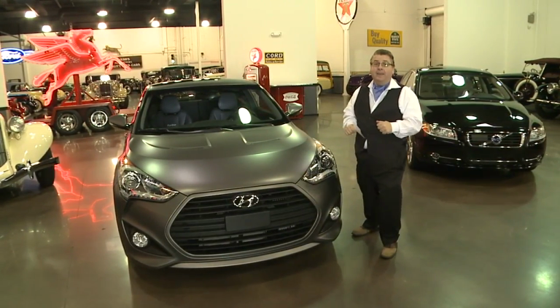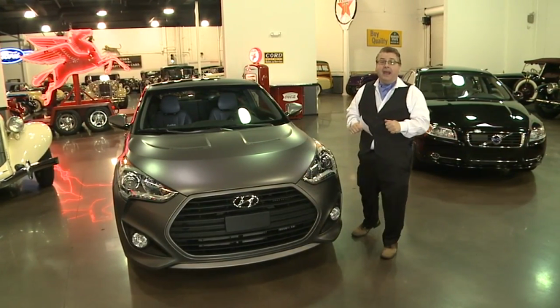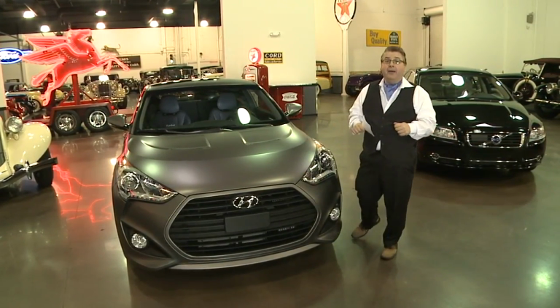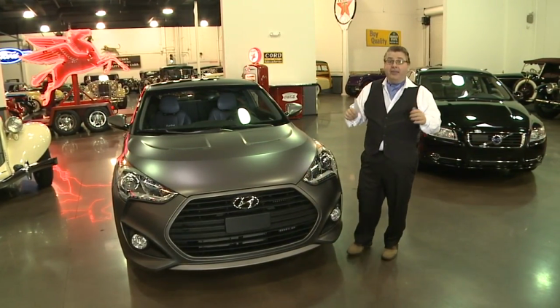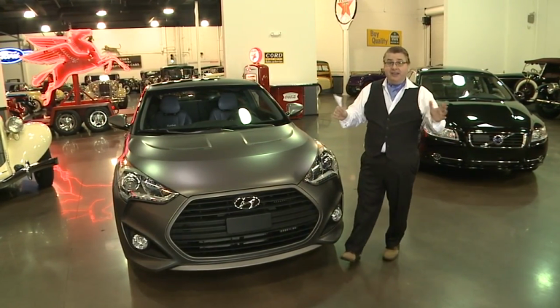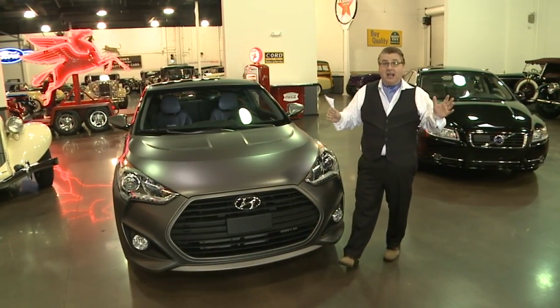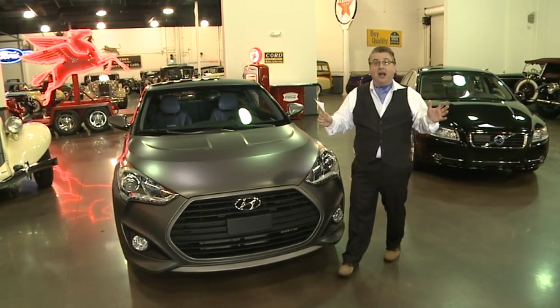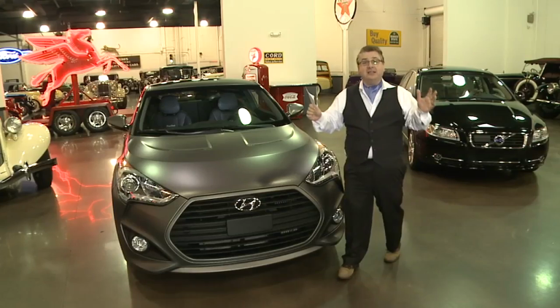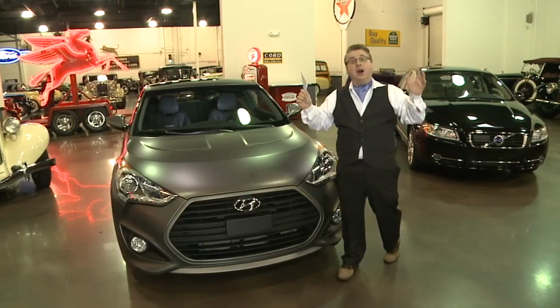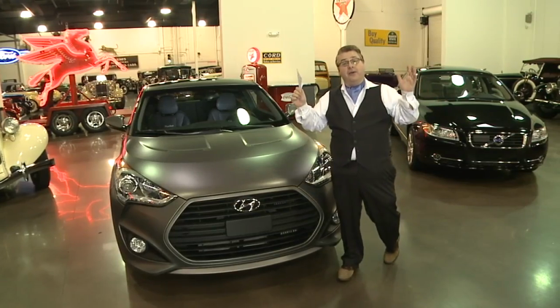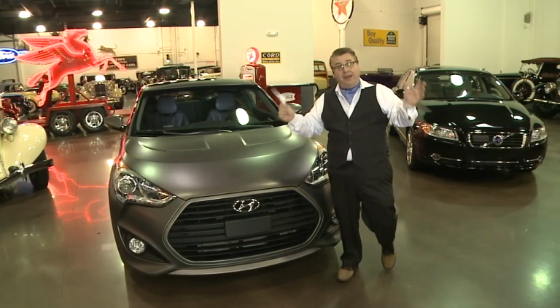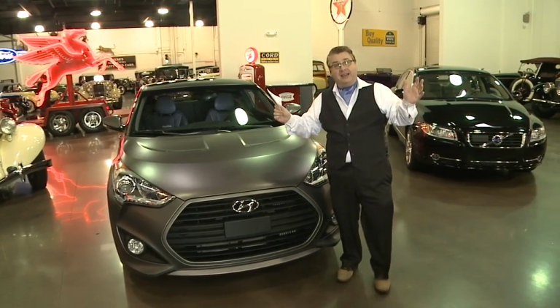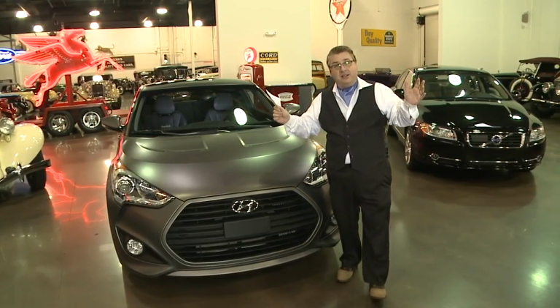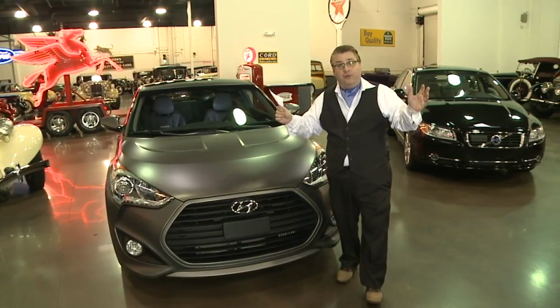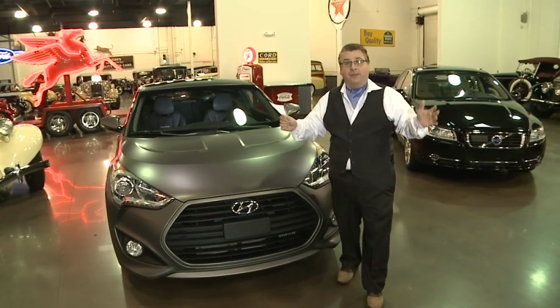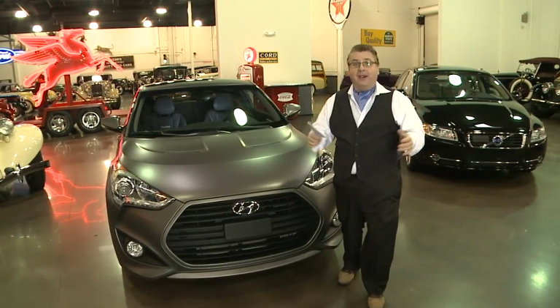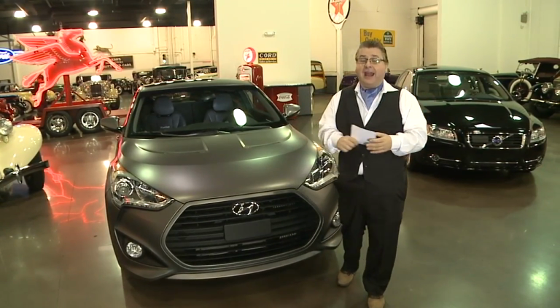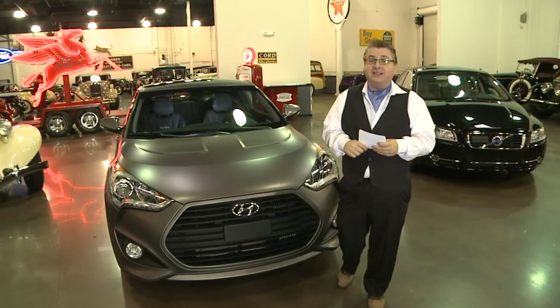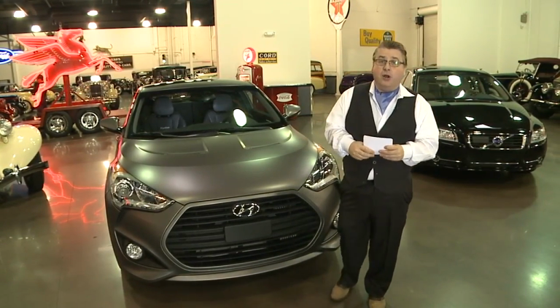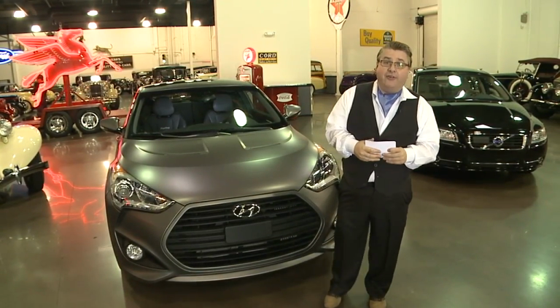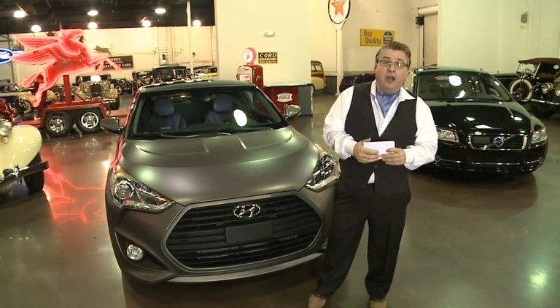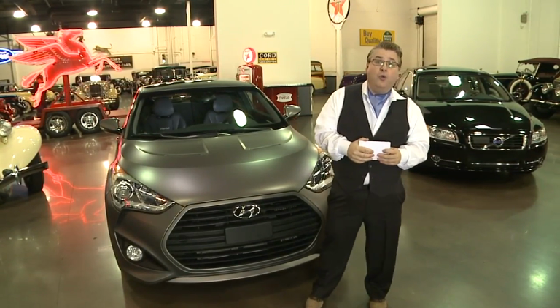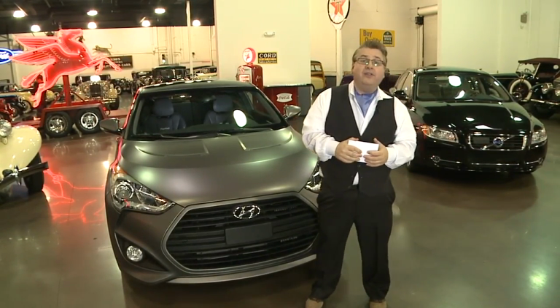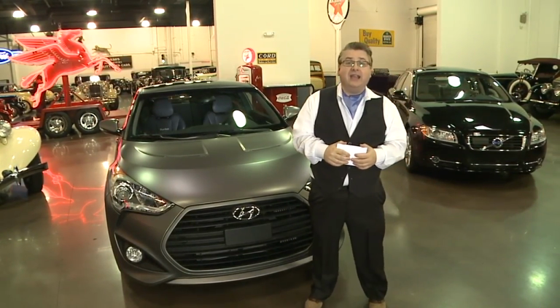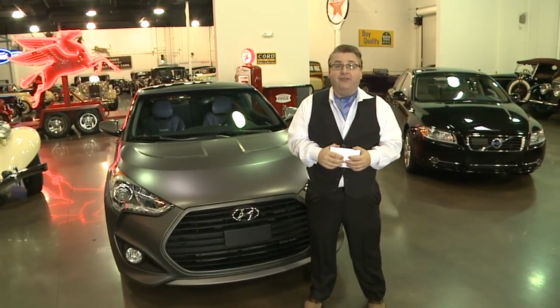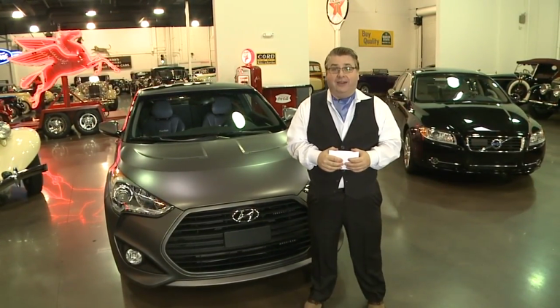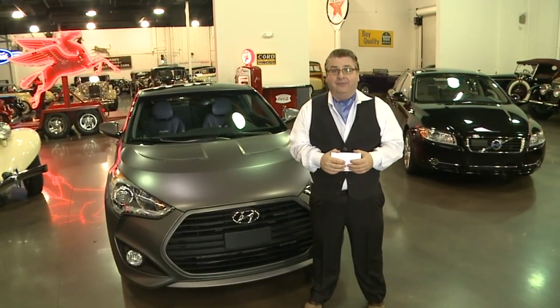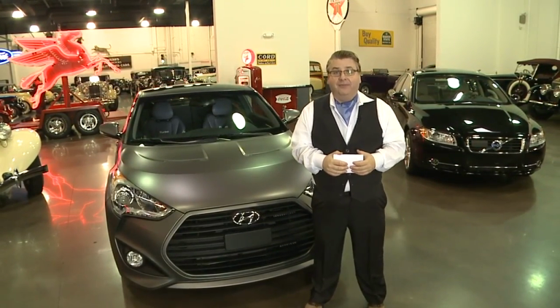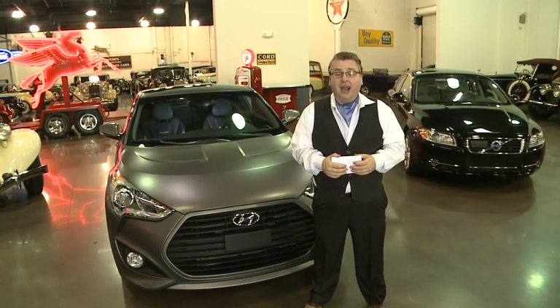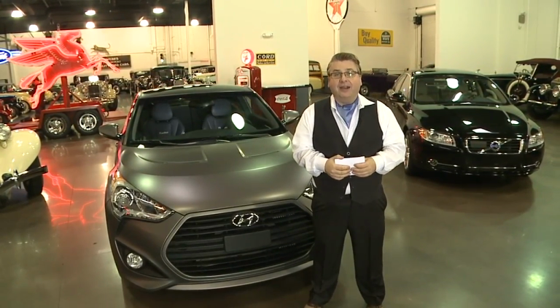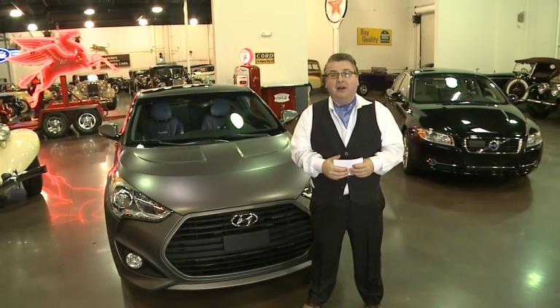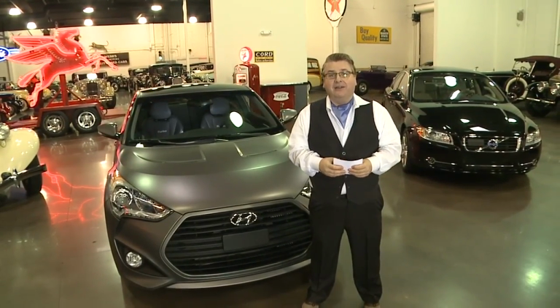These cars are the best of what America has to offer with safety. I'm Nick Miles.